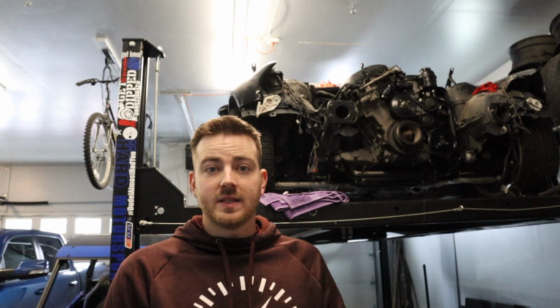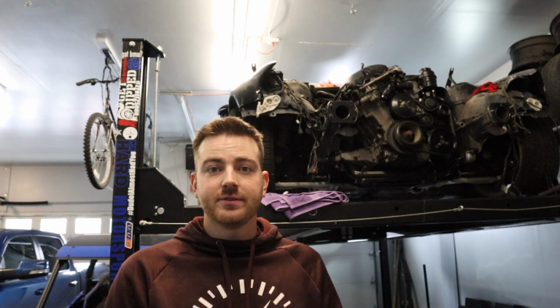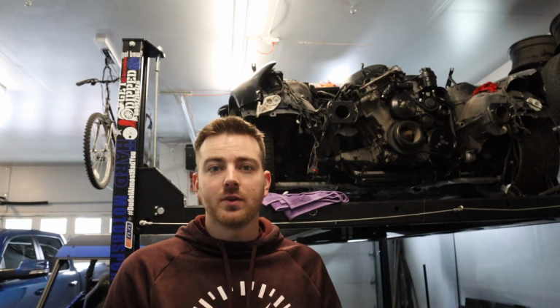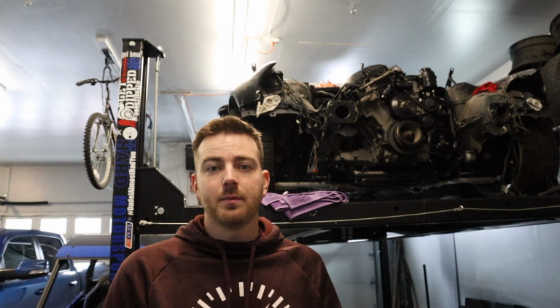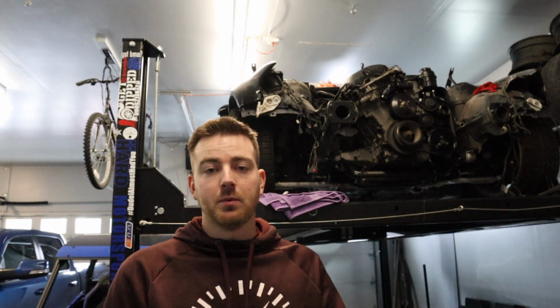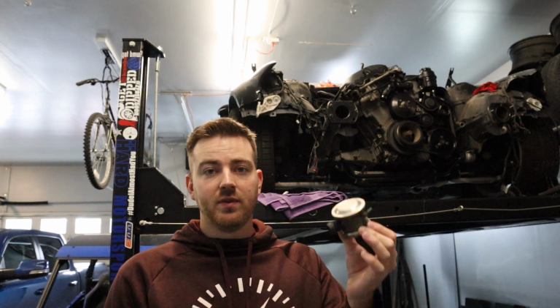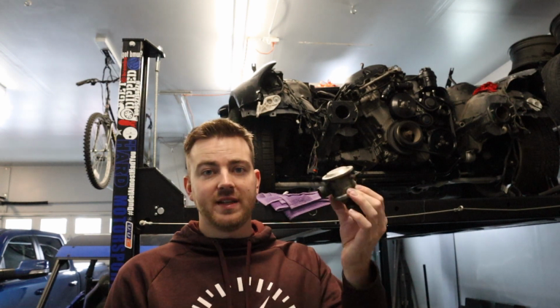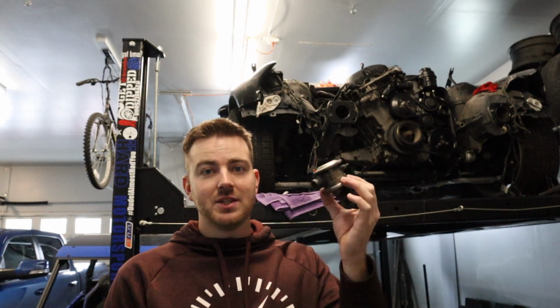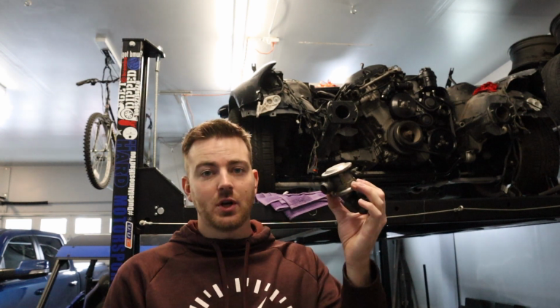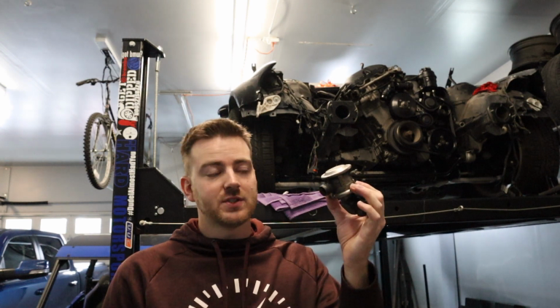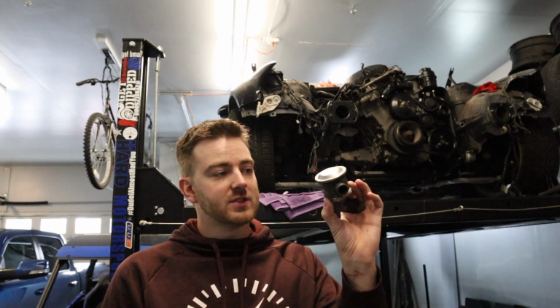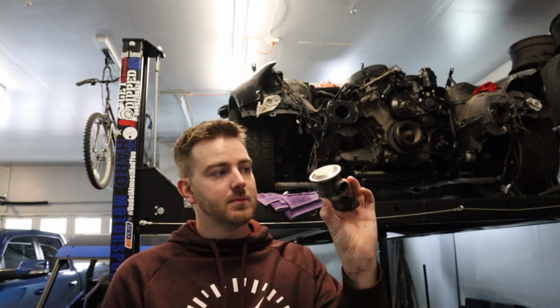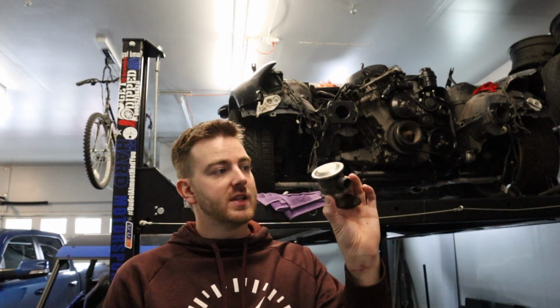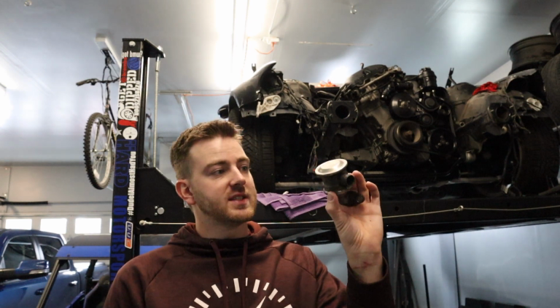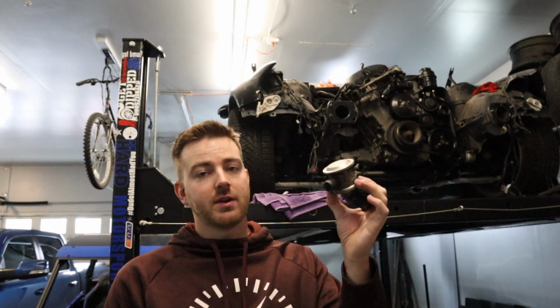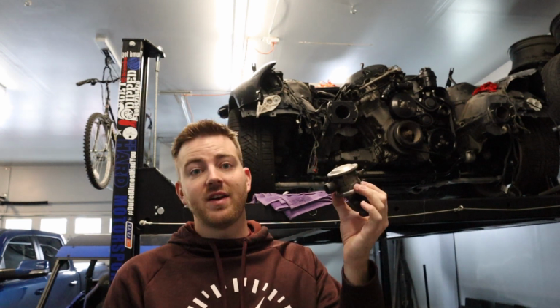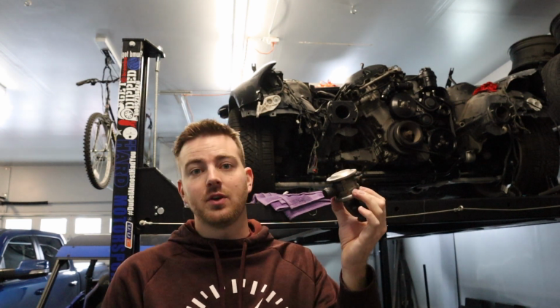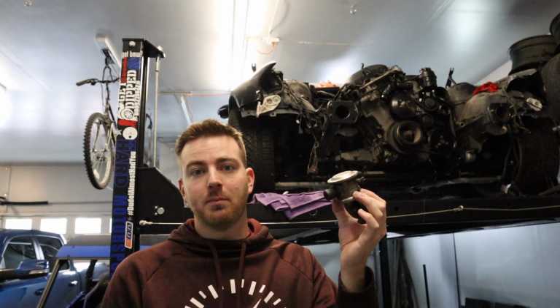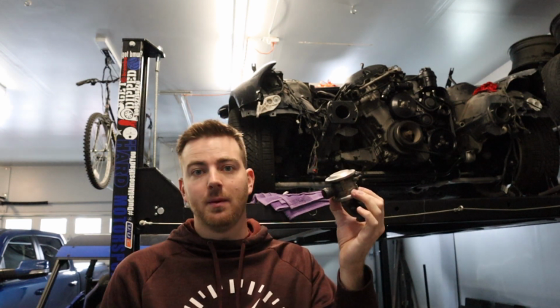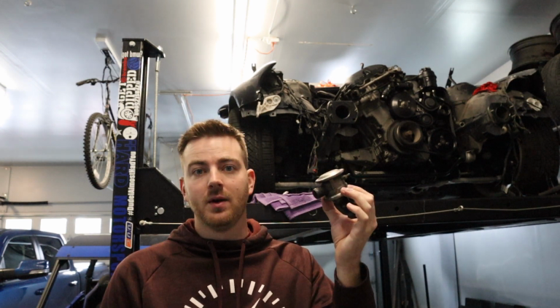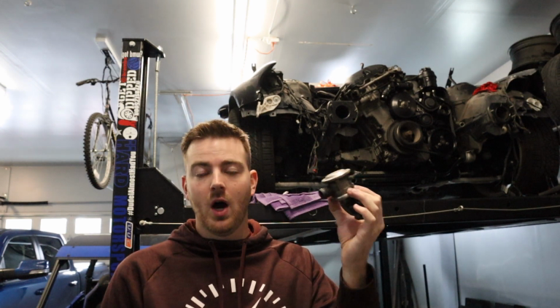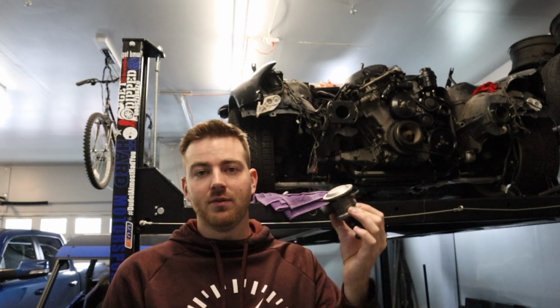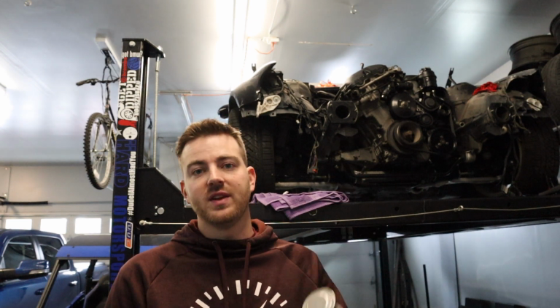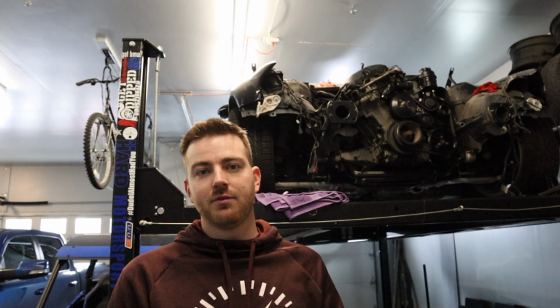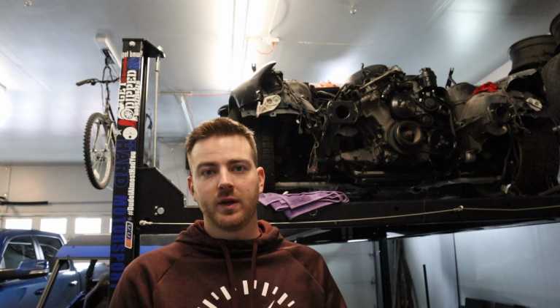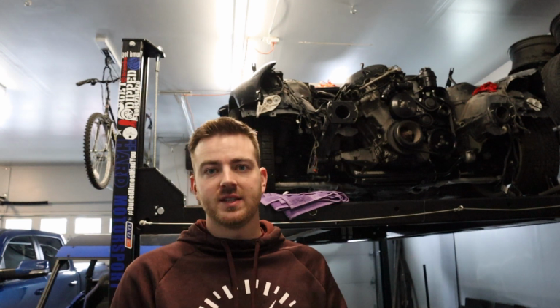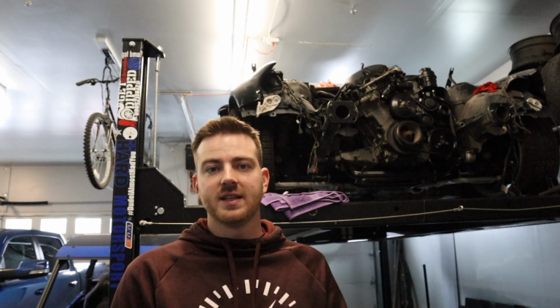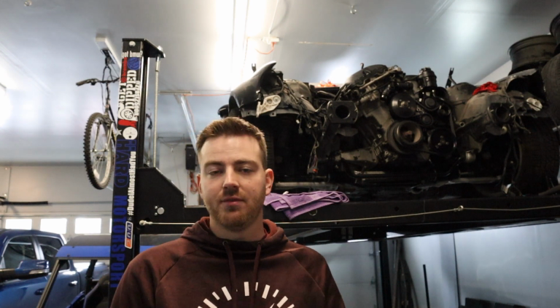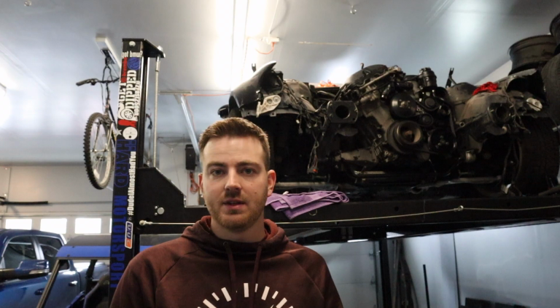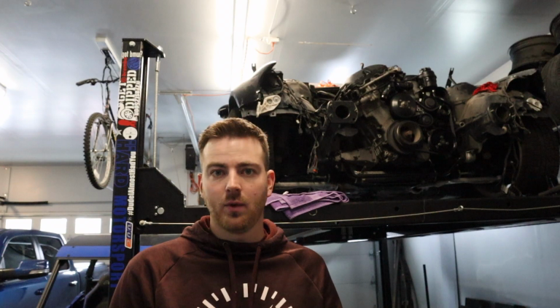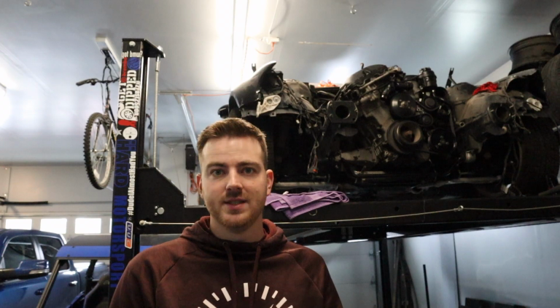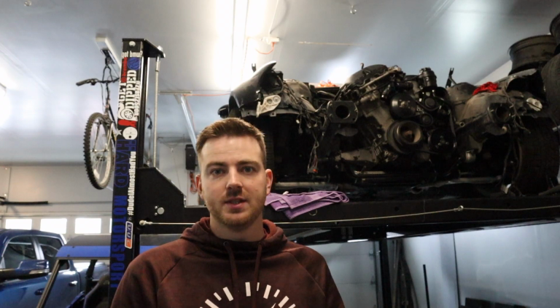In today's video we're going to be removing the EGR system and the secondary vacuum pump off of an E46 M54 engine.